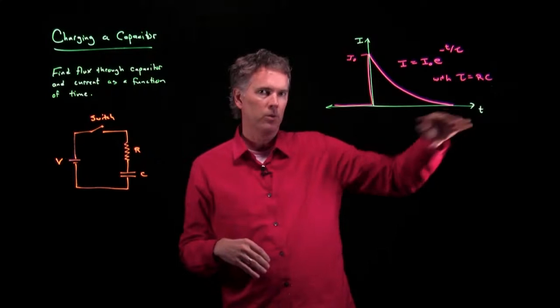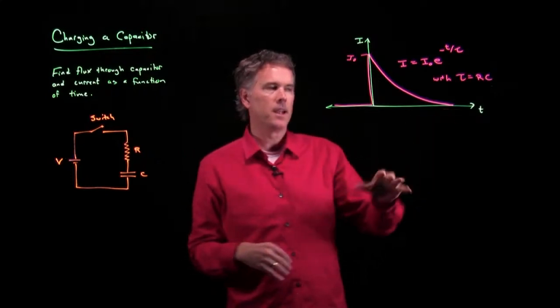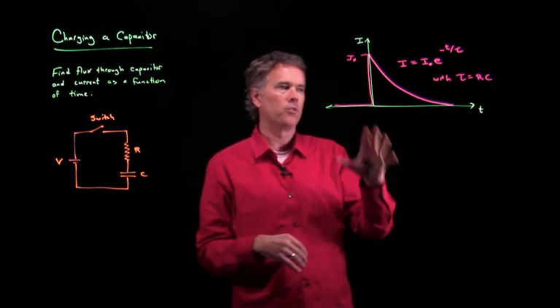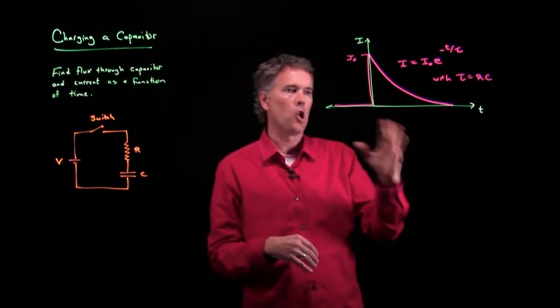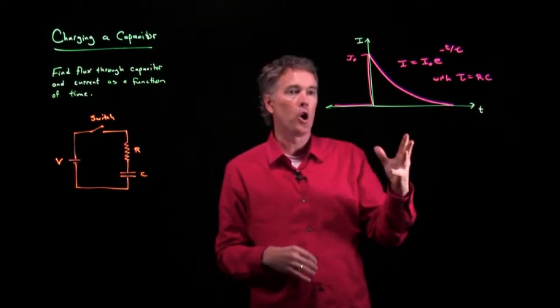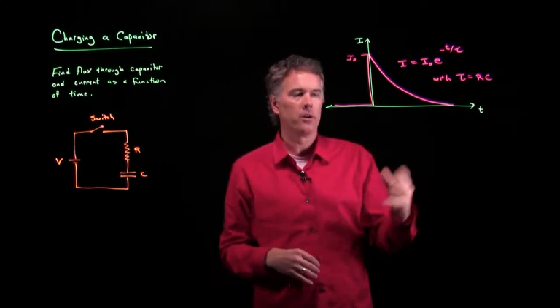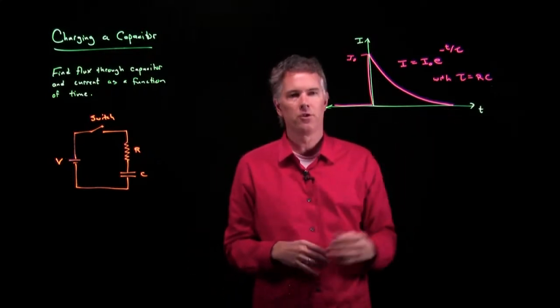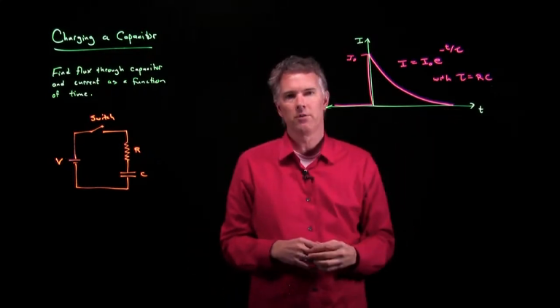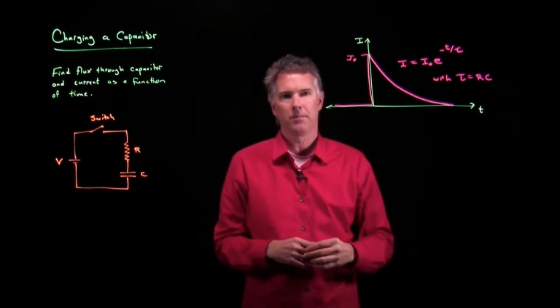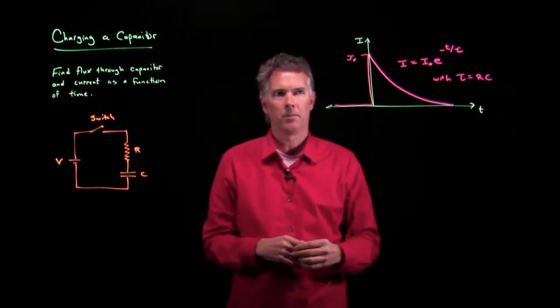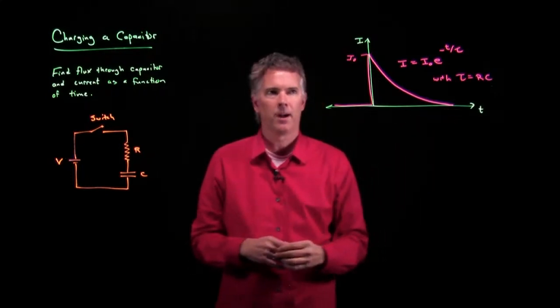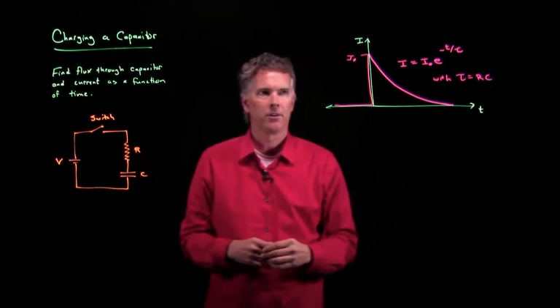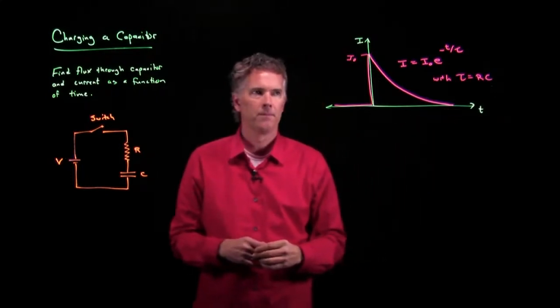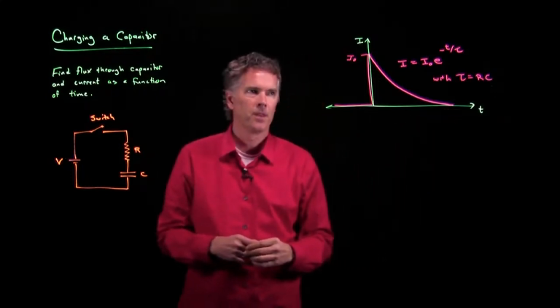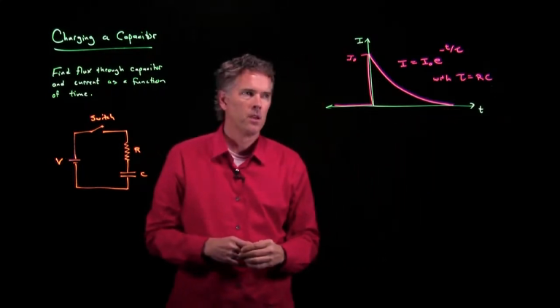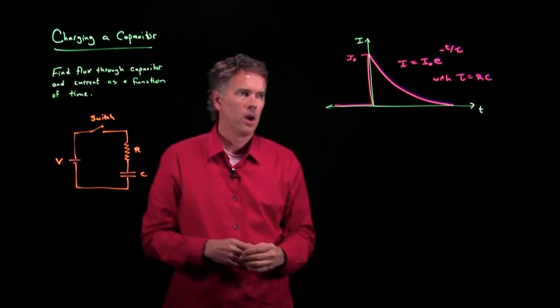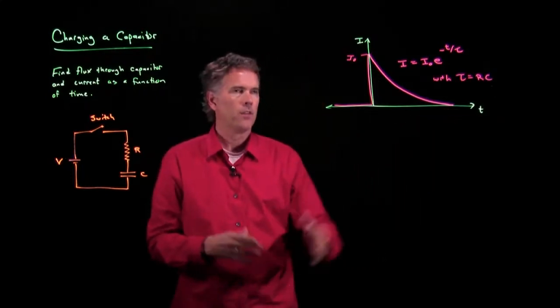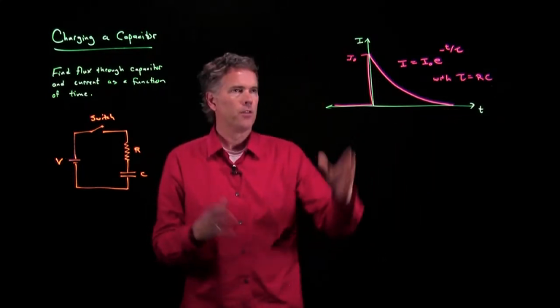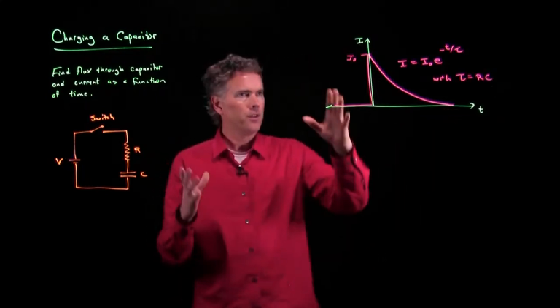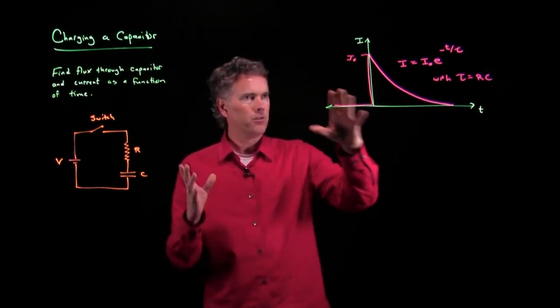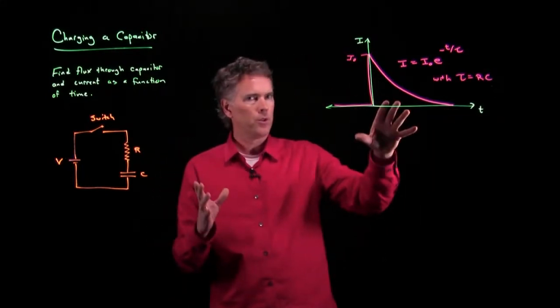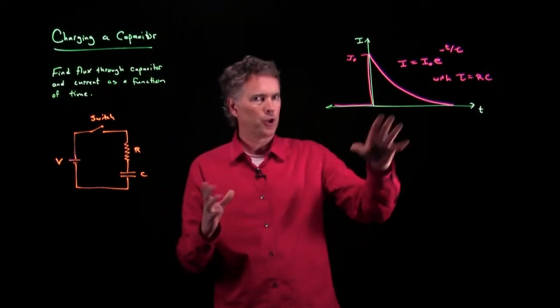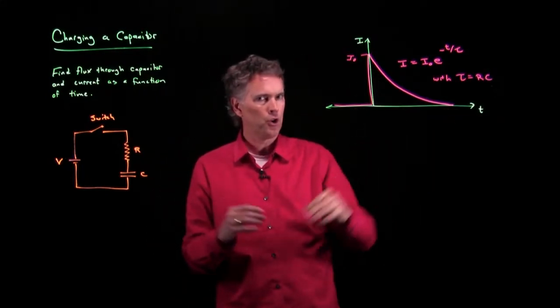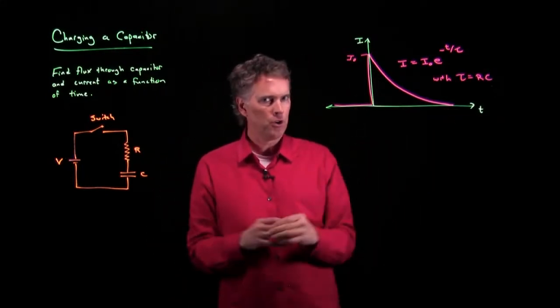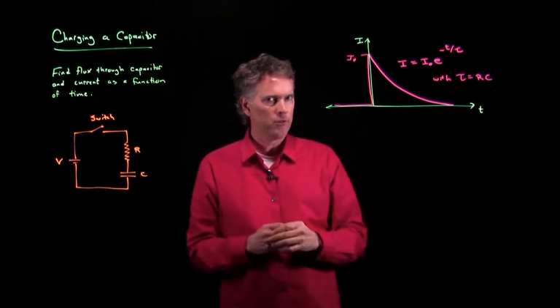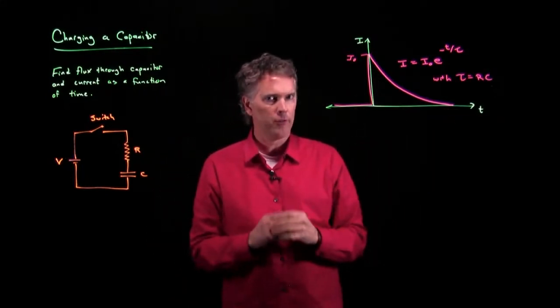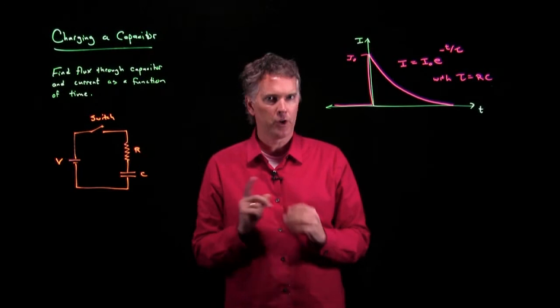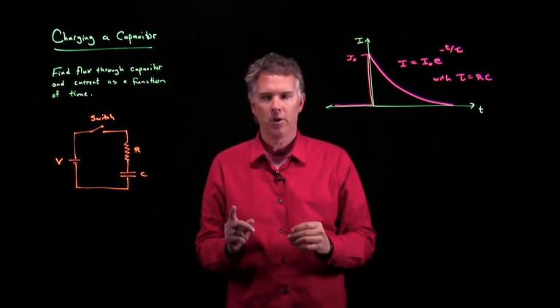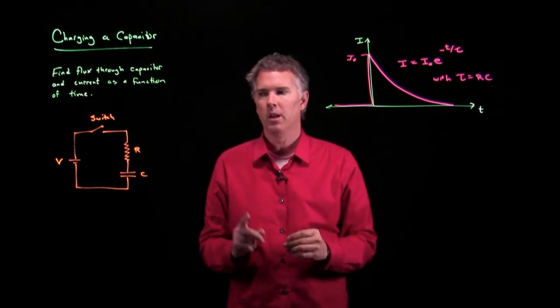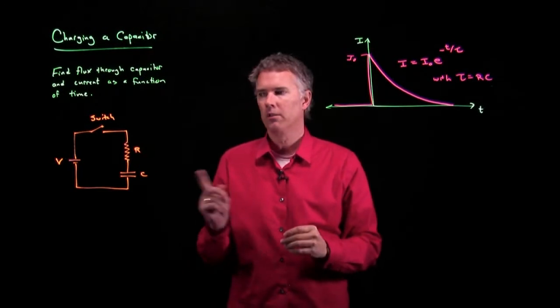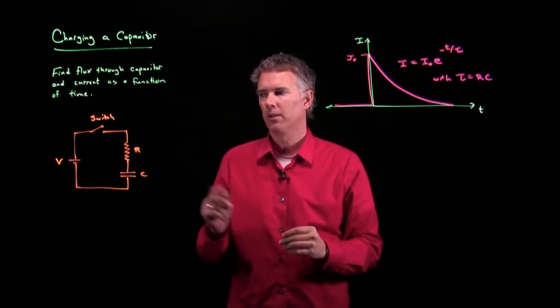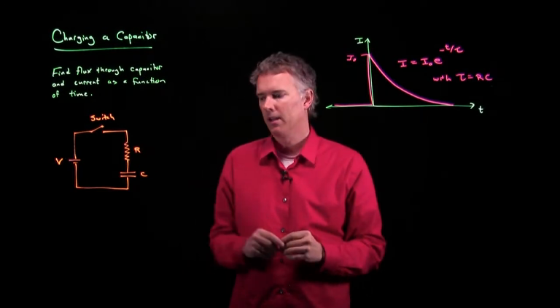It takes longer to charge up the capacitor. So this is what the curve for current looks like.